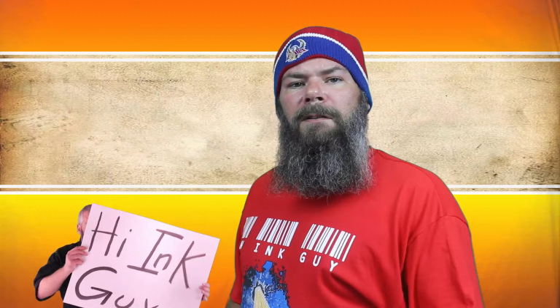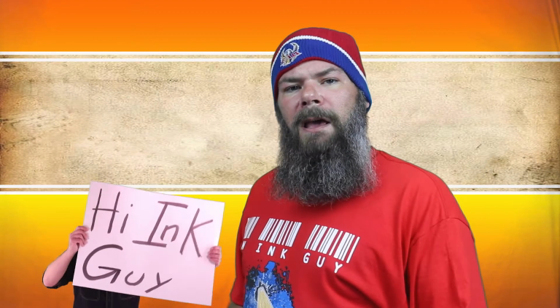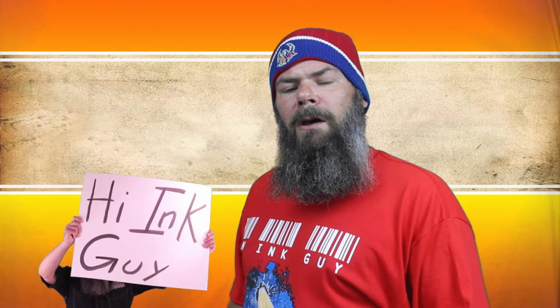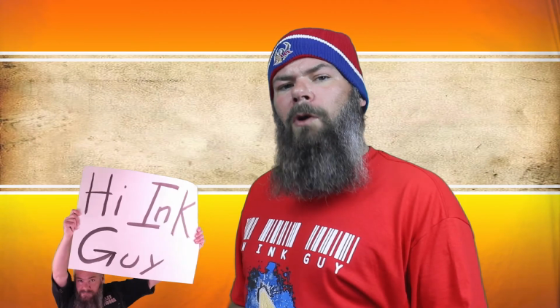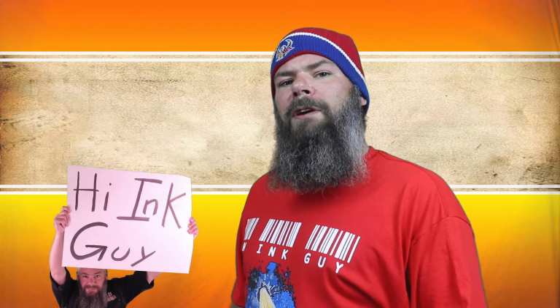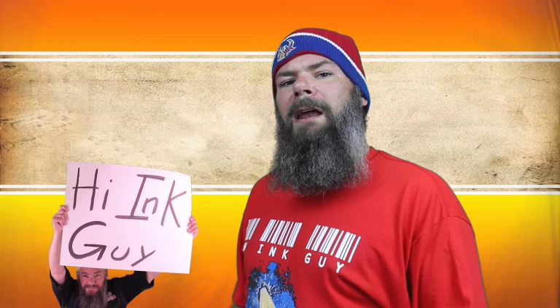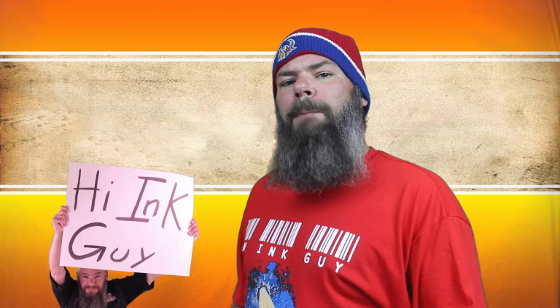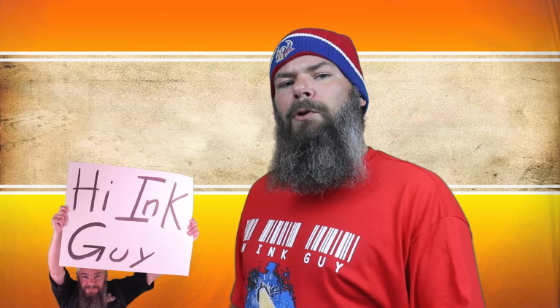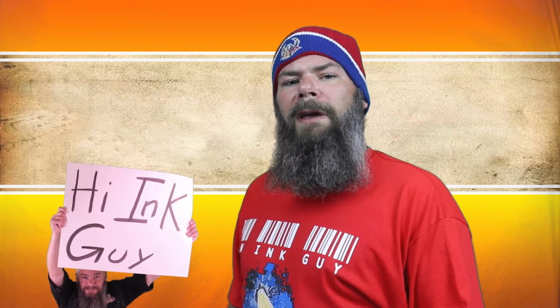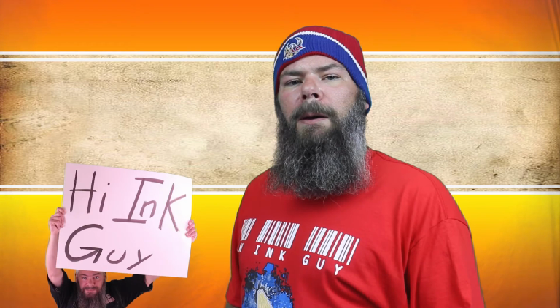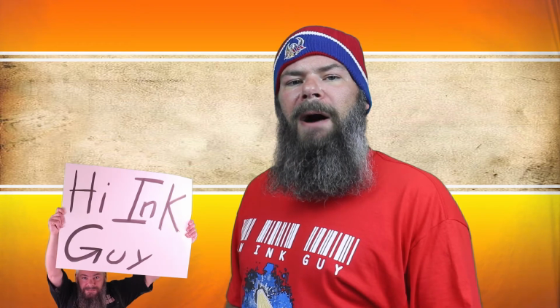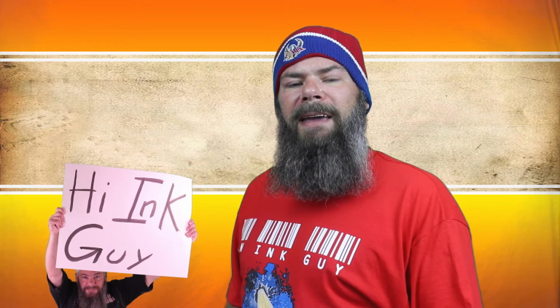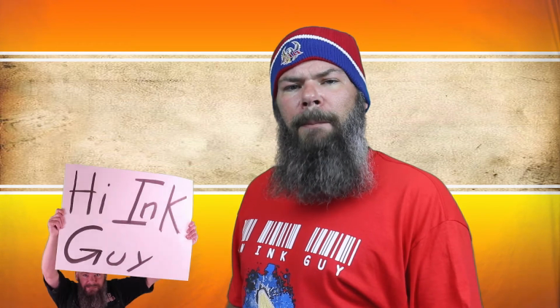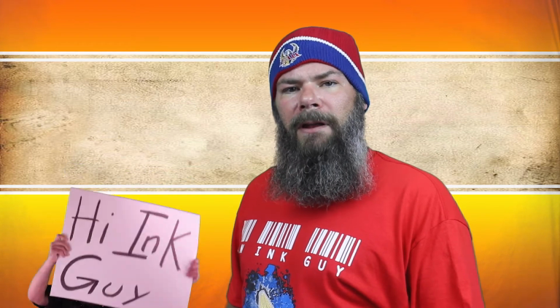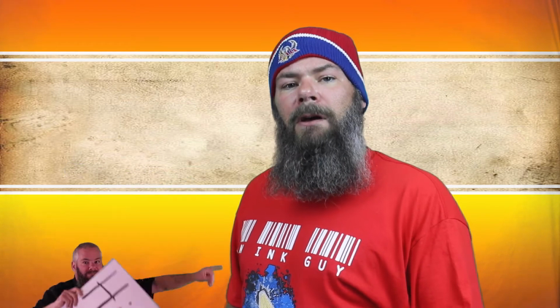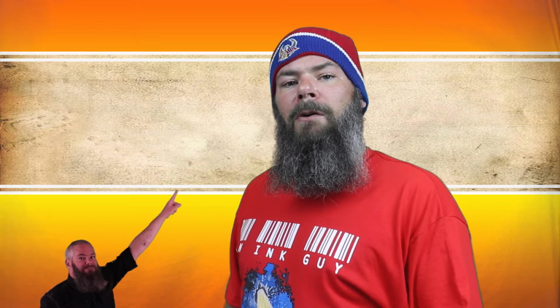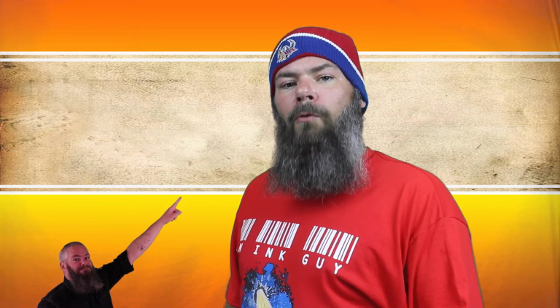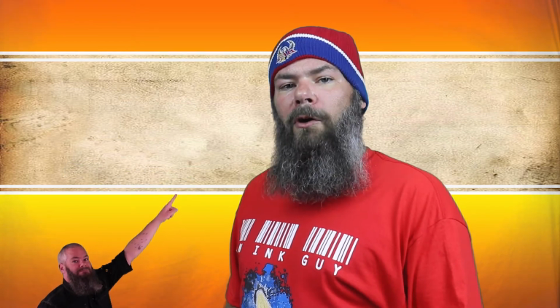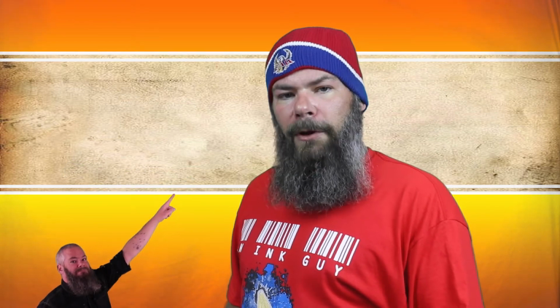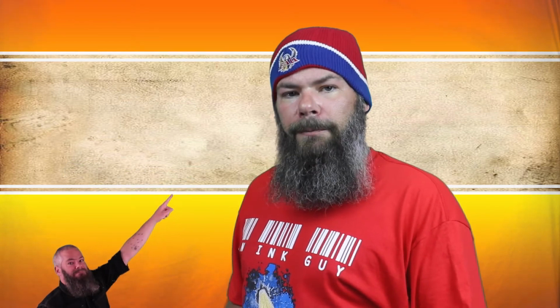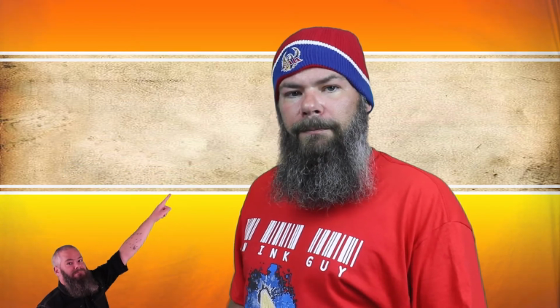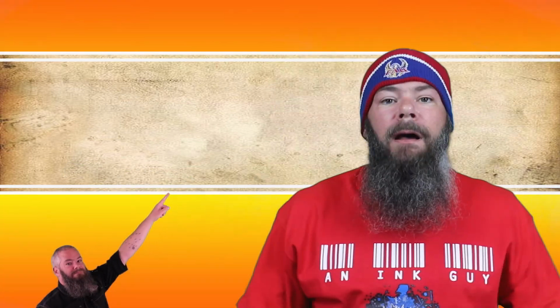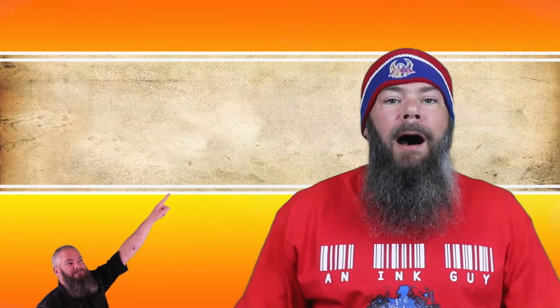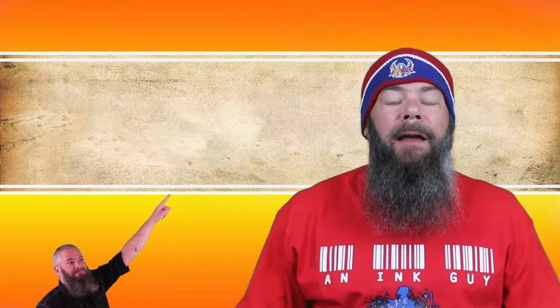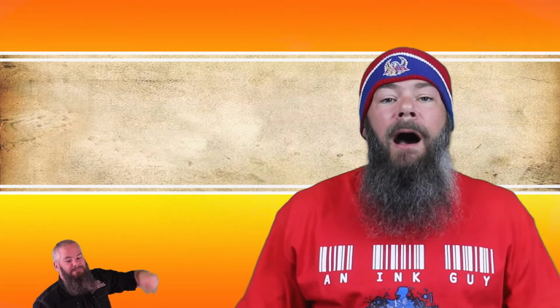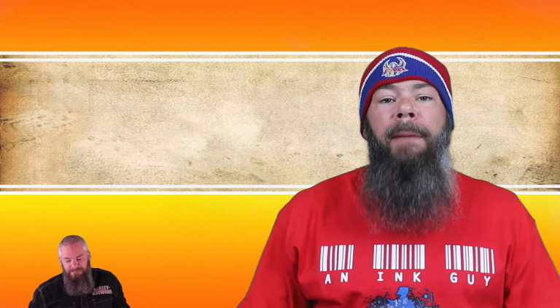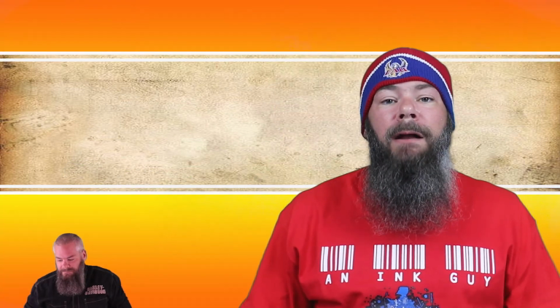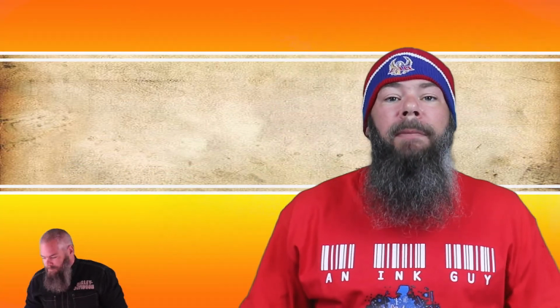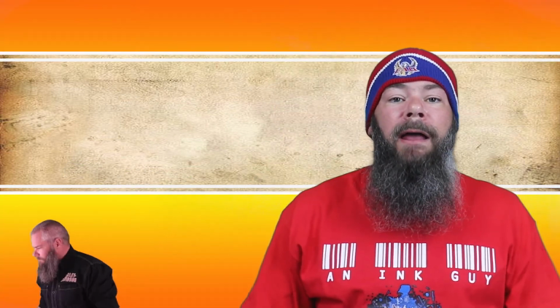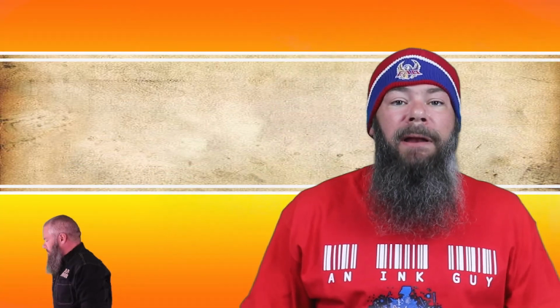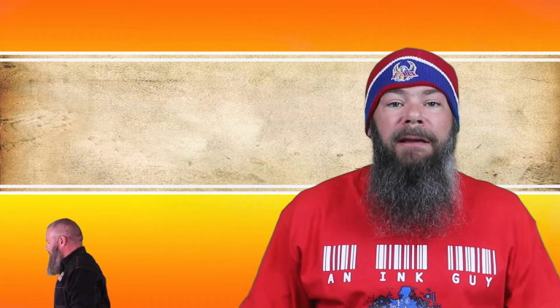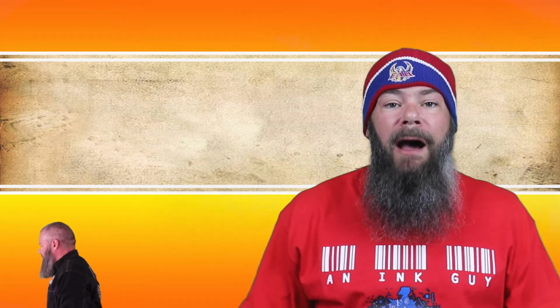Today we're looking at a blue ink by Camlin, Royal Blue. Hi, I'm Adam, and I'm an Ink Guy.